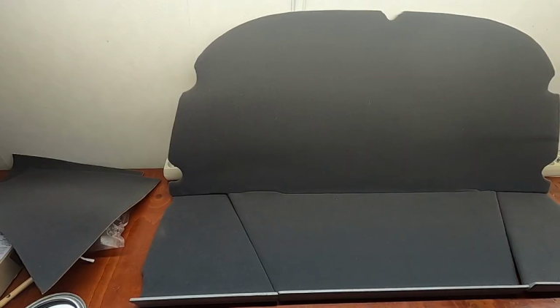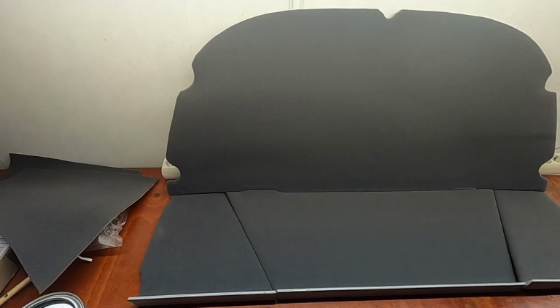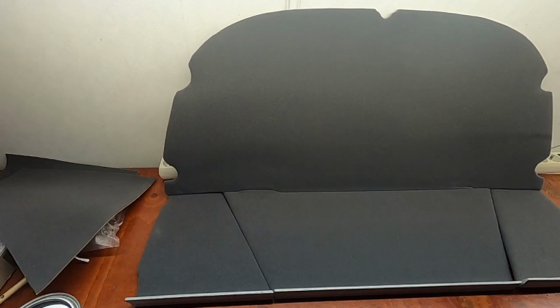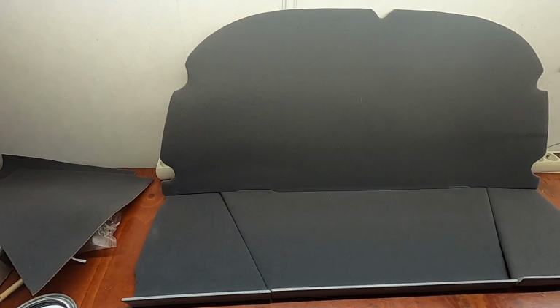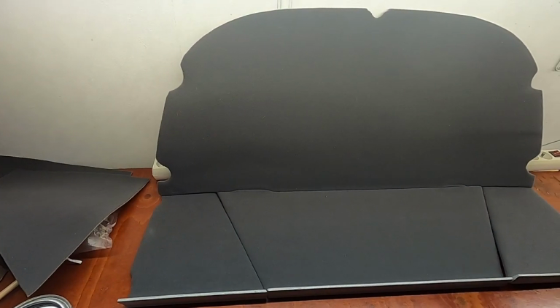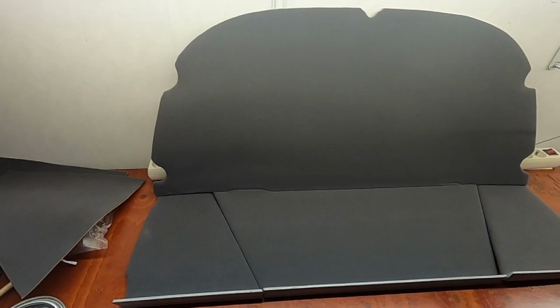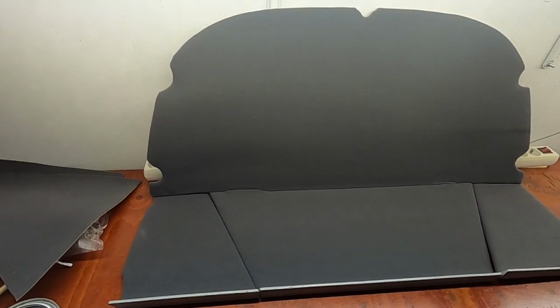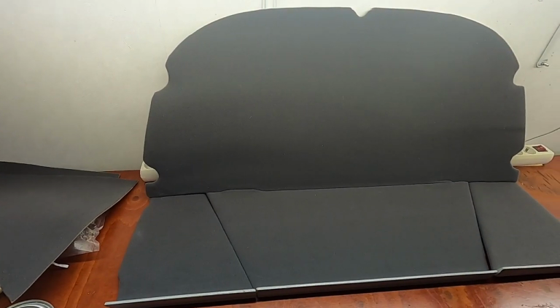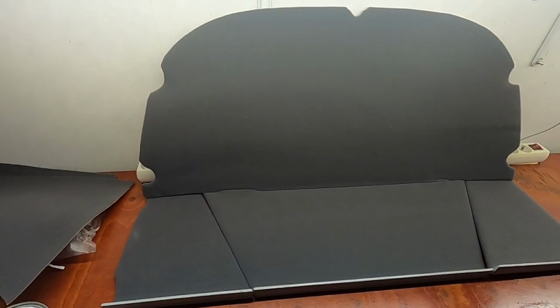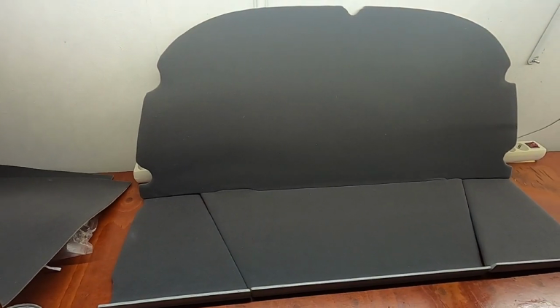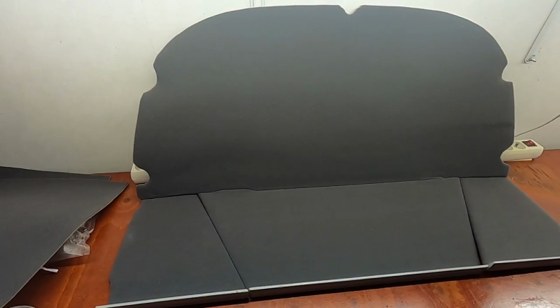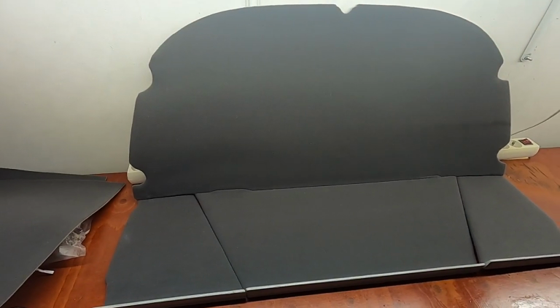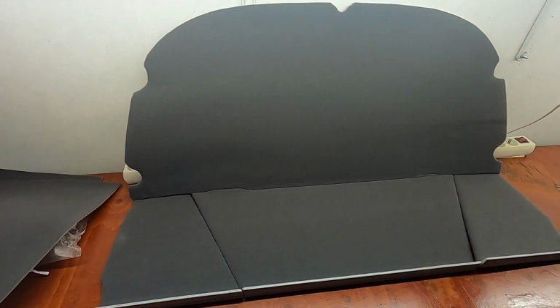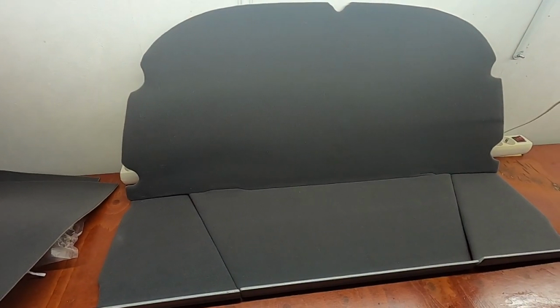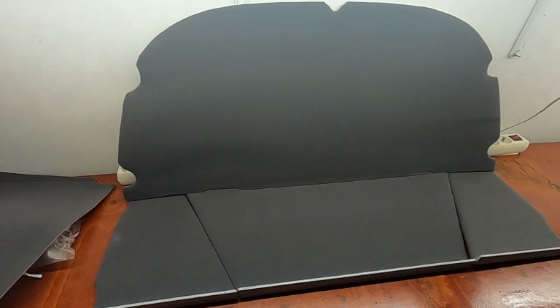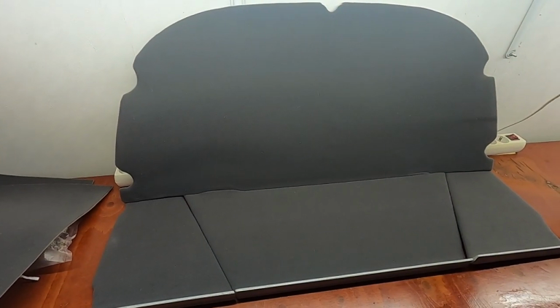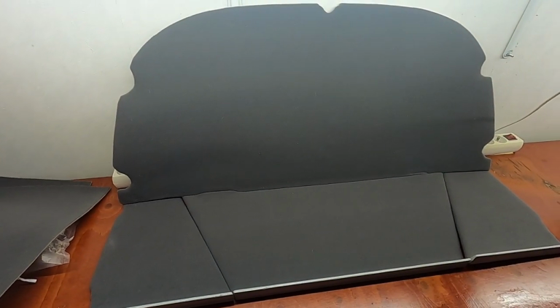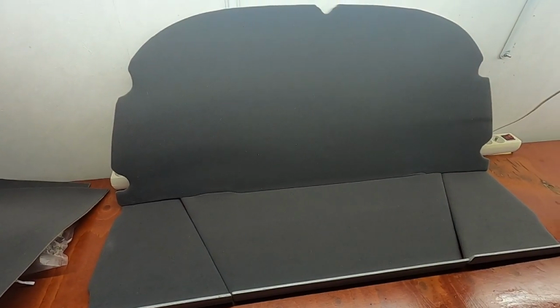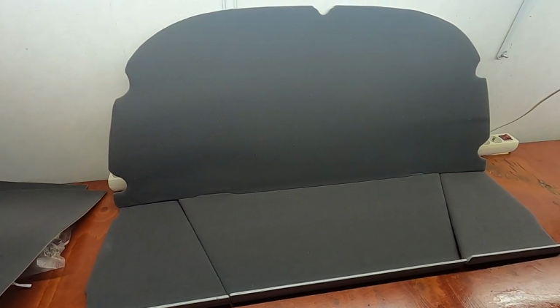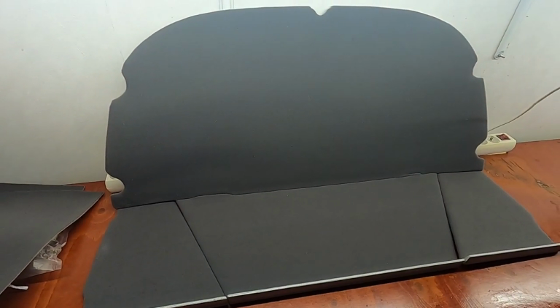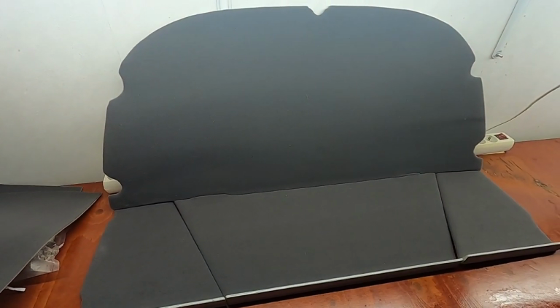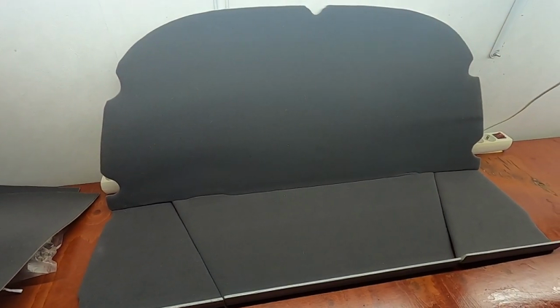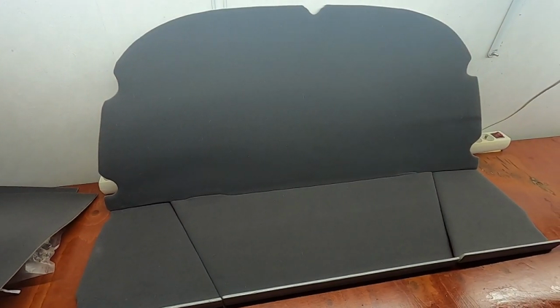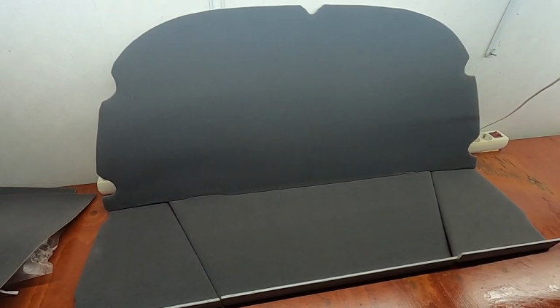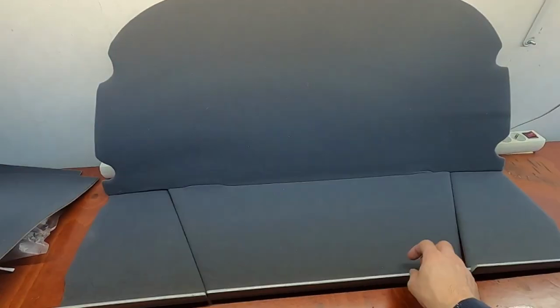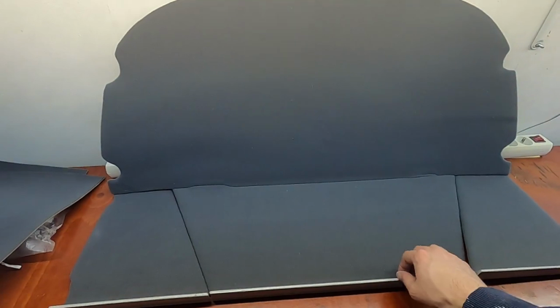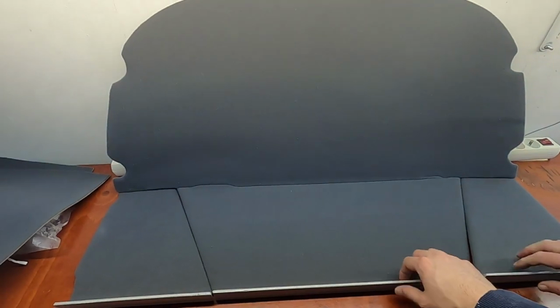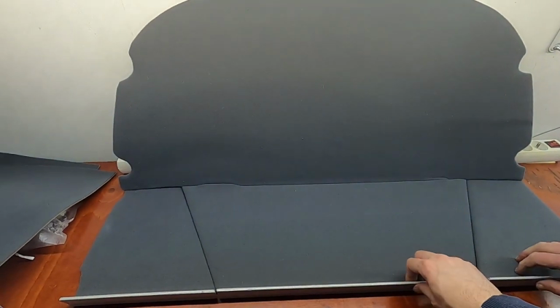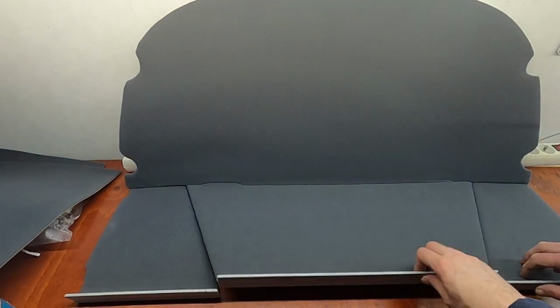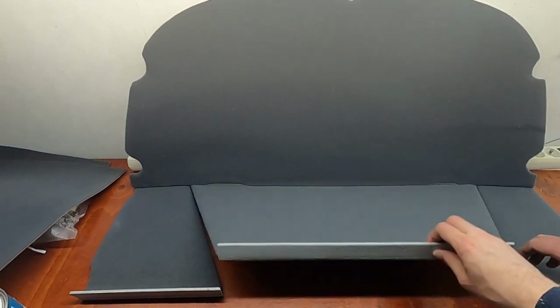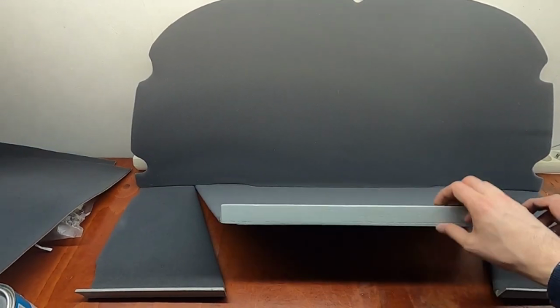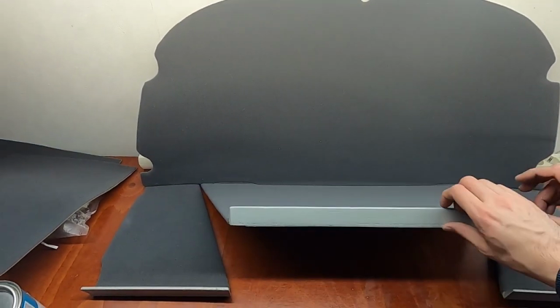For a couple of beginners in fabric covering, I think we got quite a nice result. For sure it's an improvement over the old fabric.